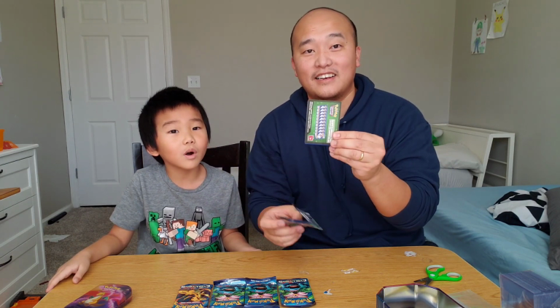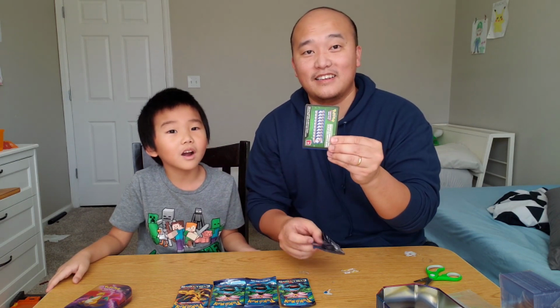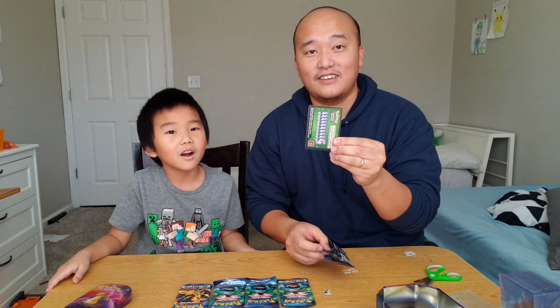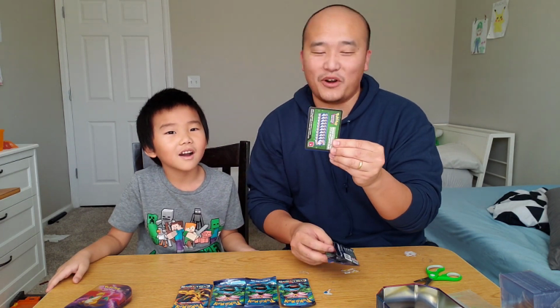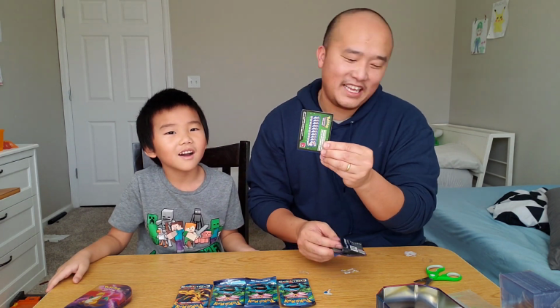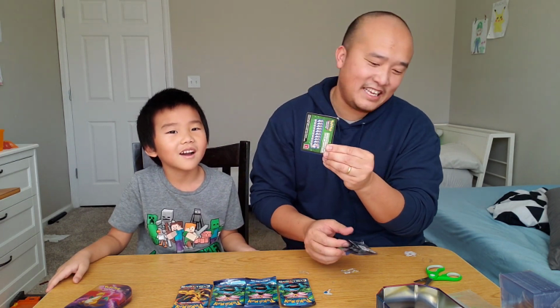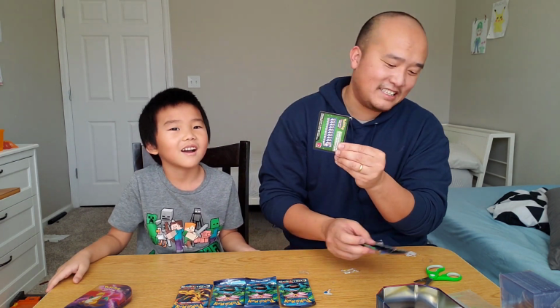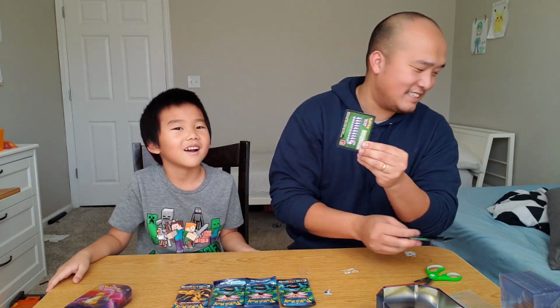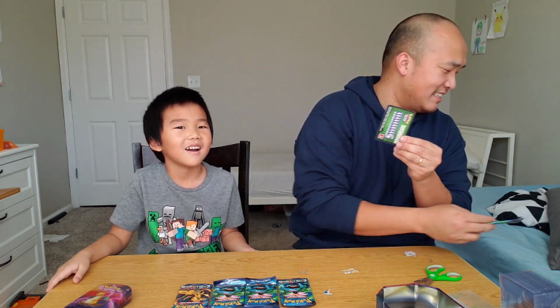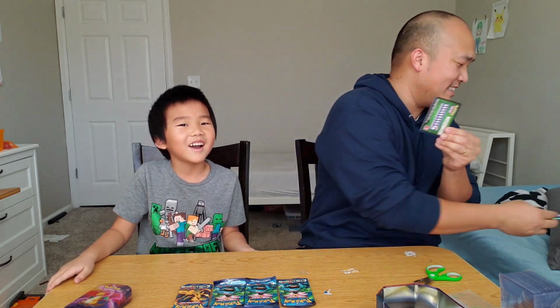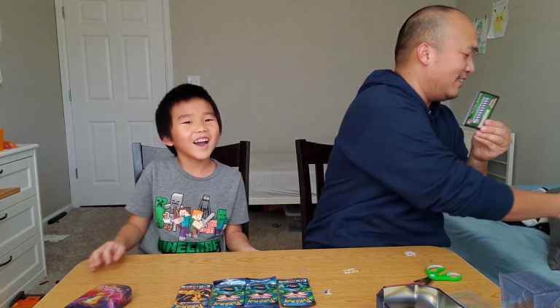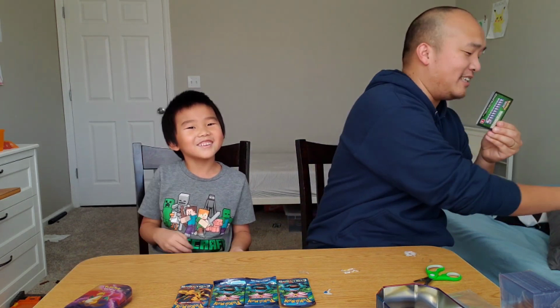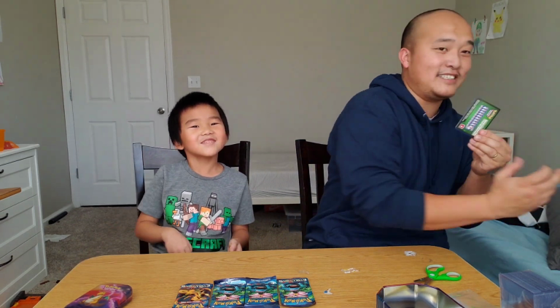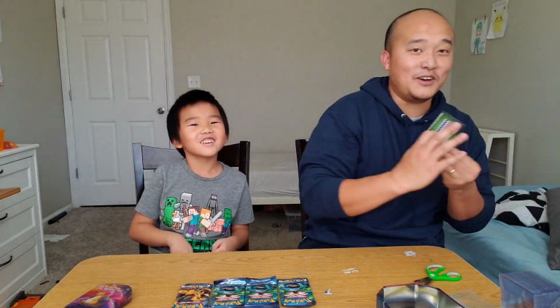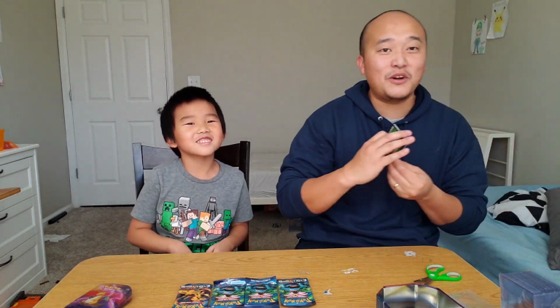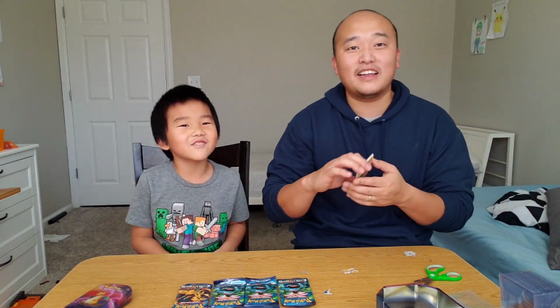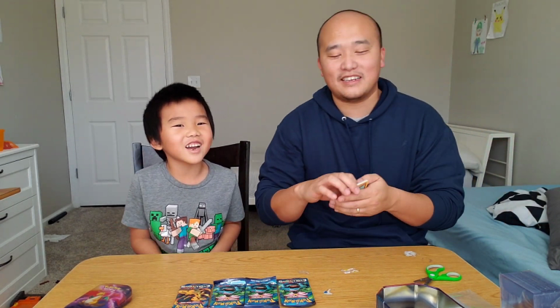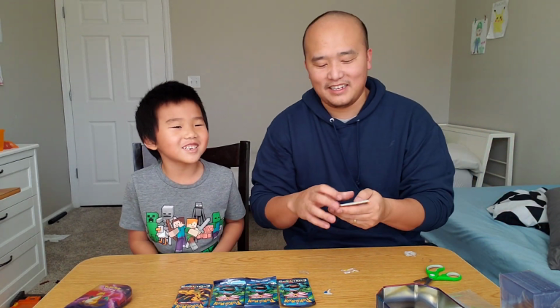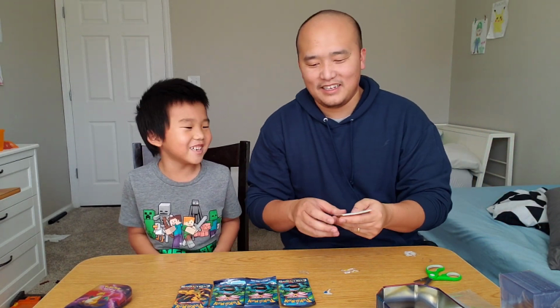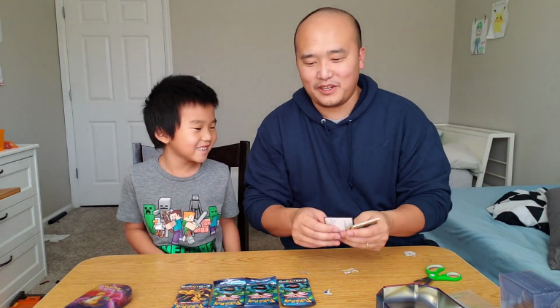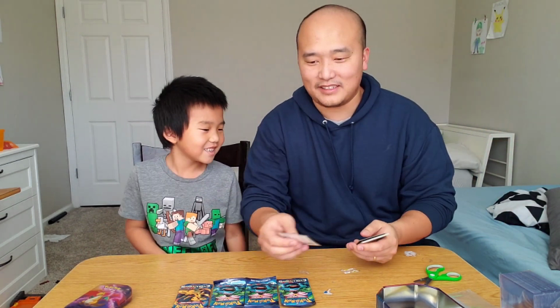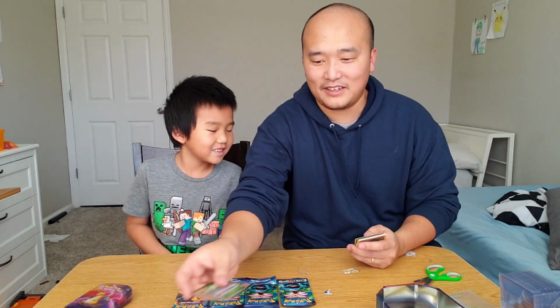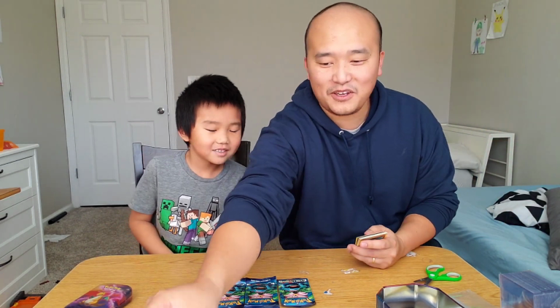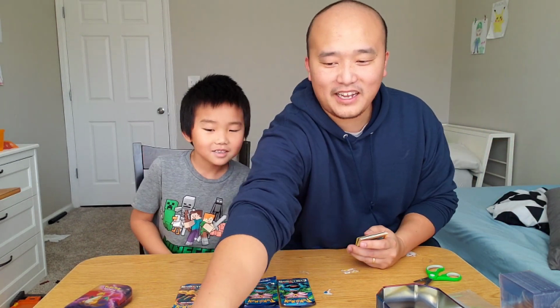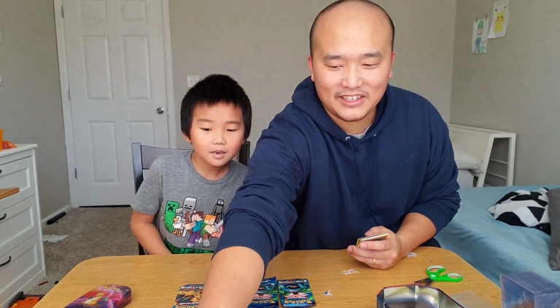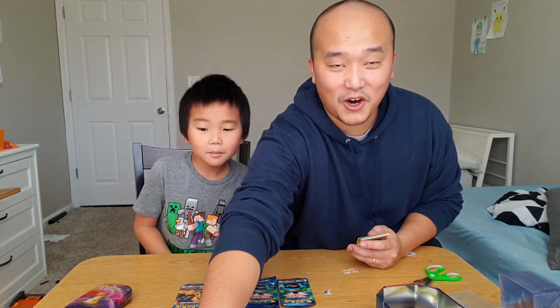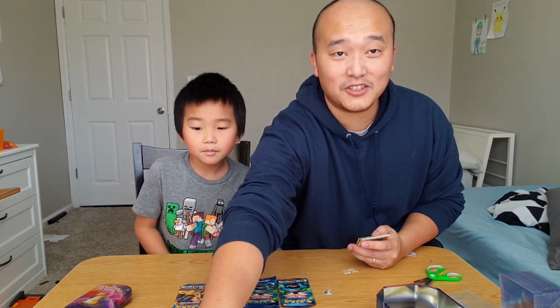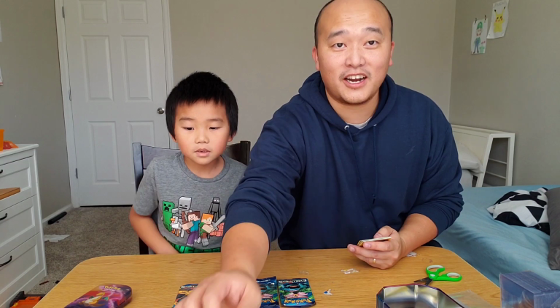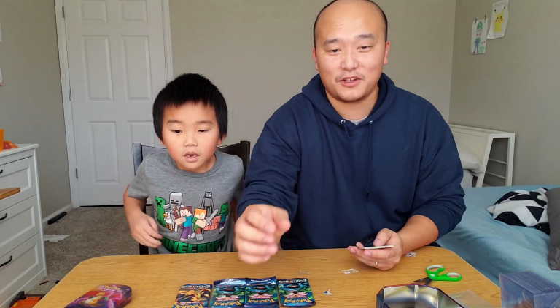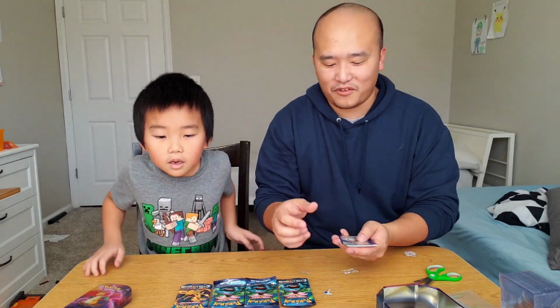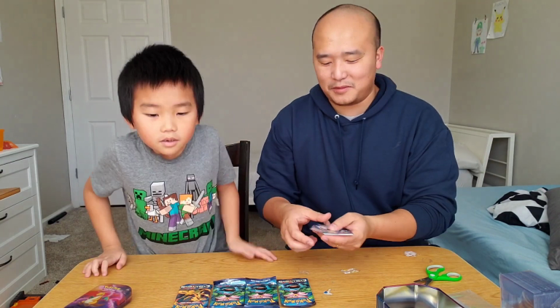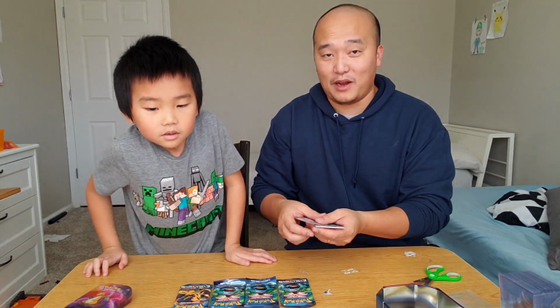What do you think we're going to get? Green. You can still get a Charizard in the reverse spot.